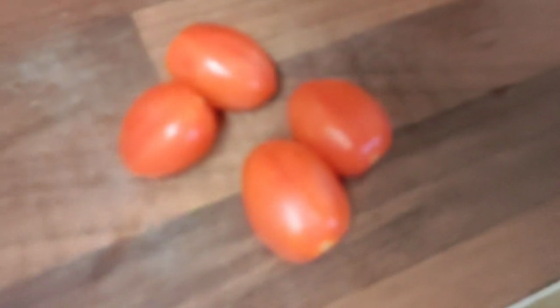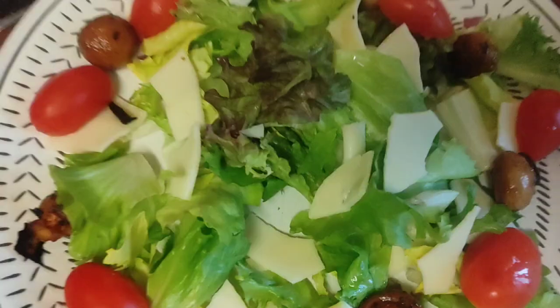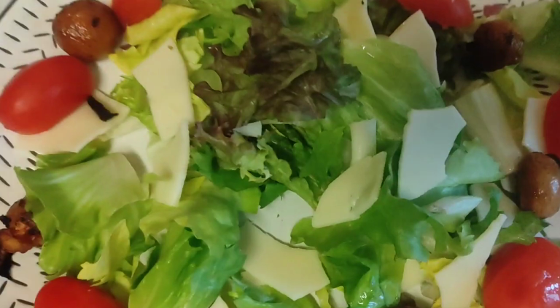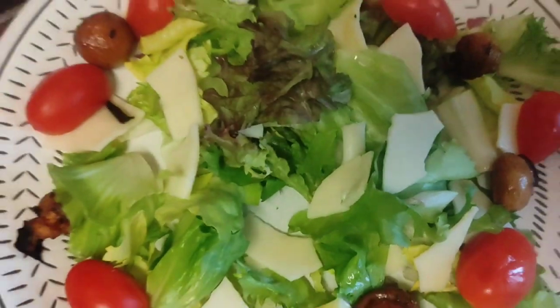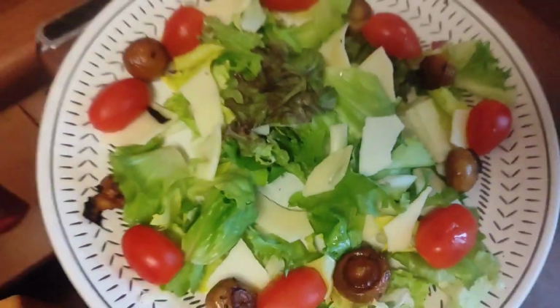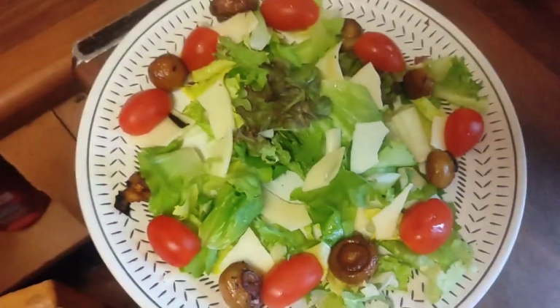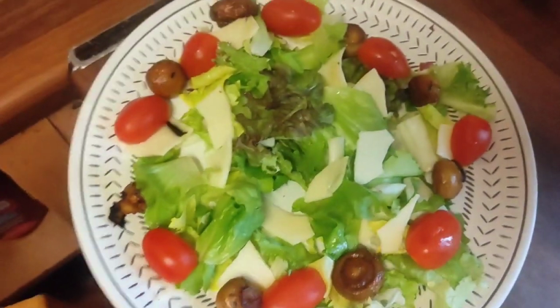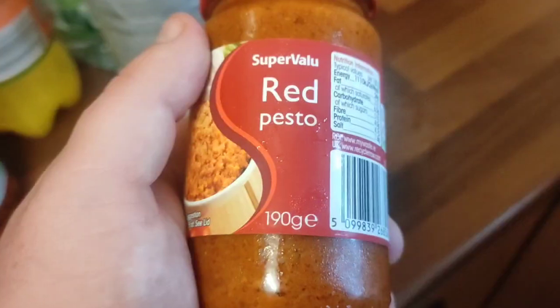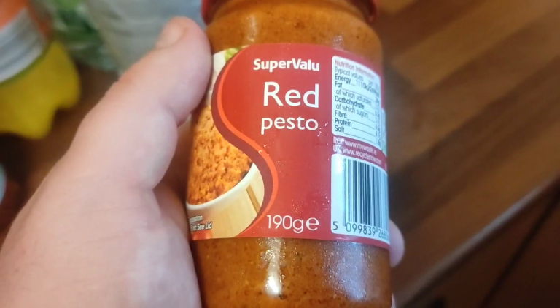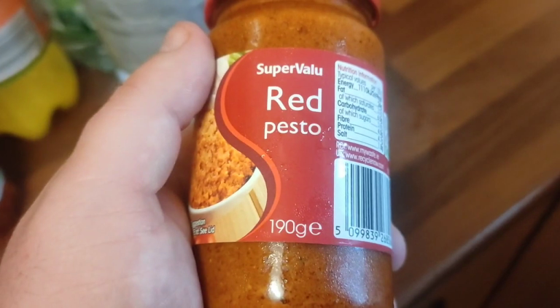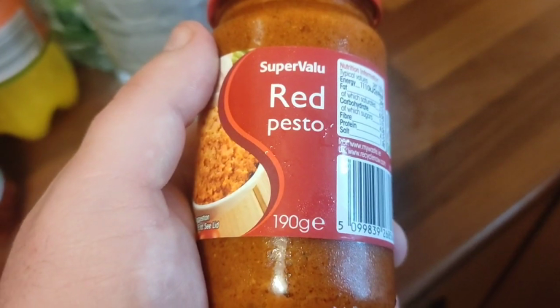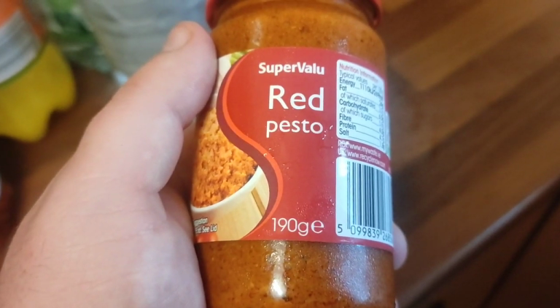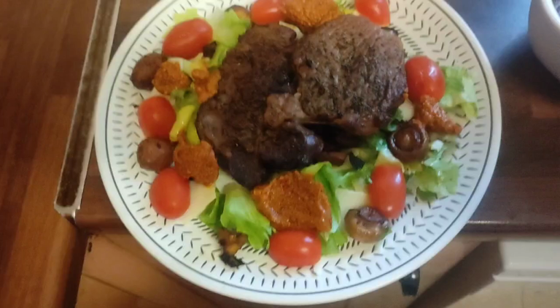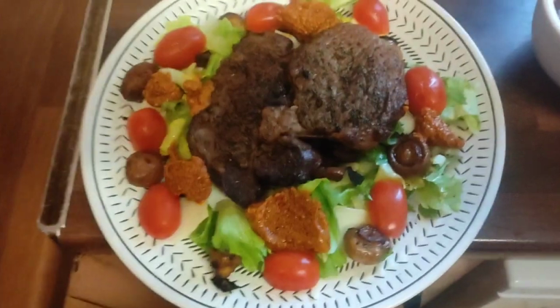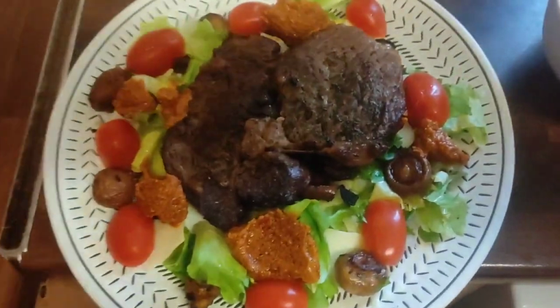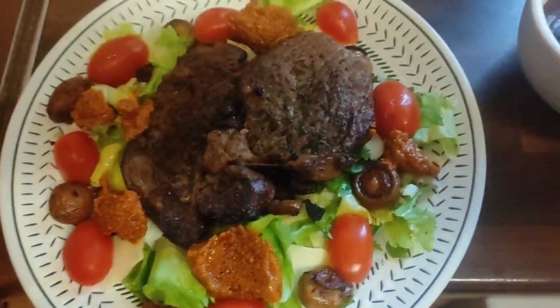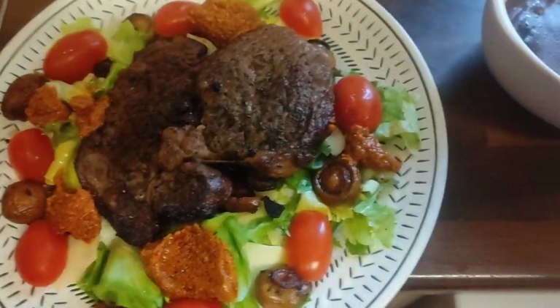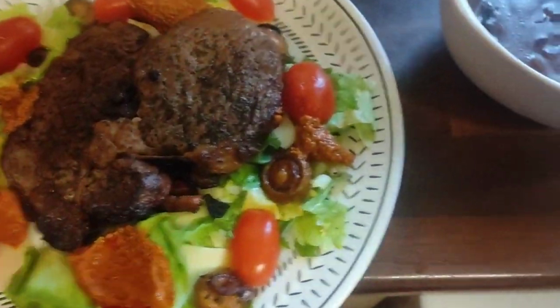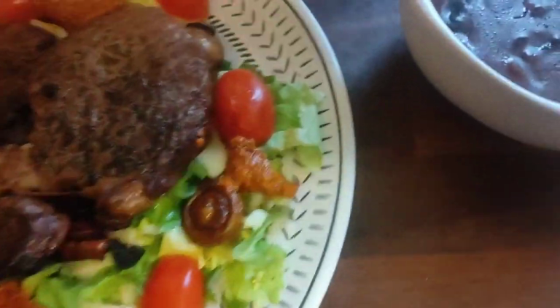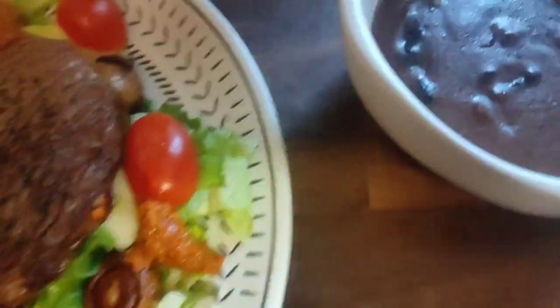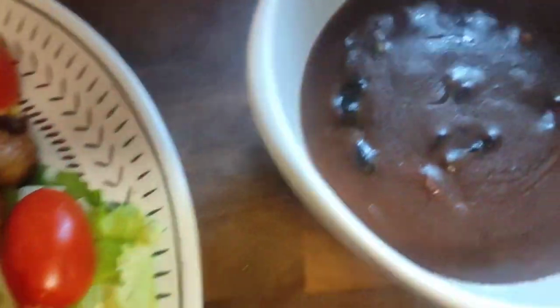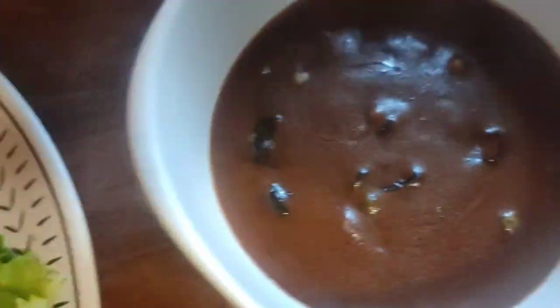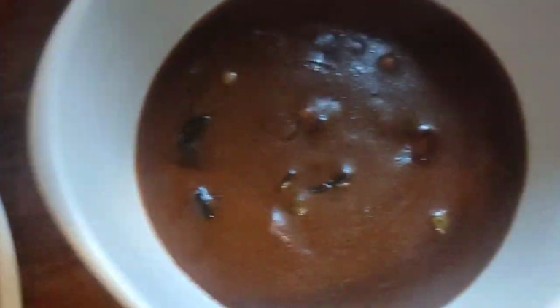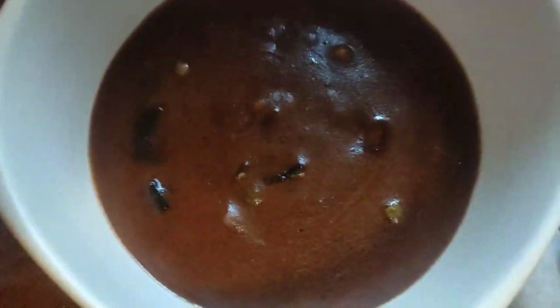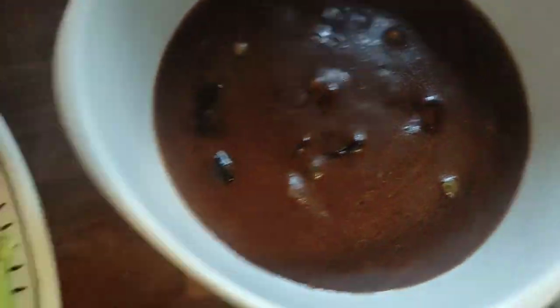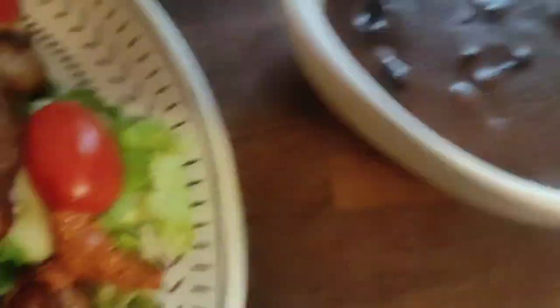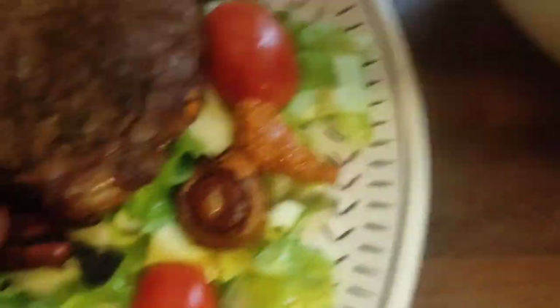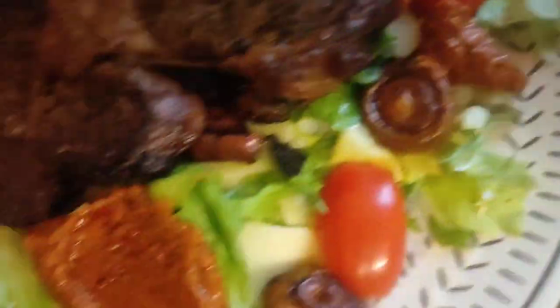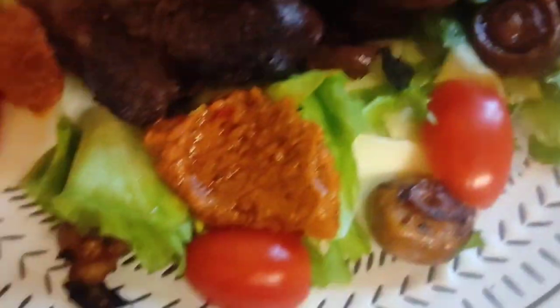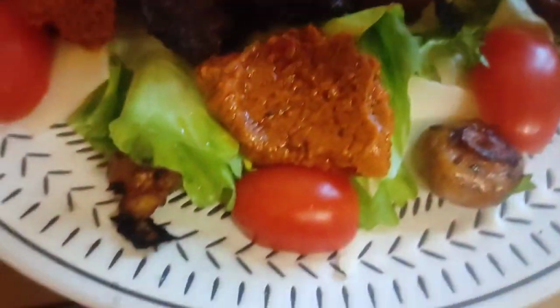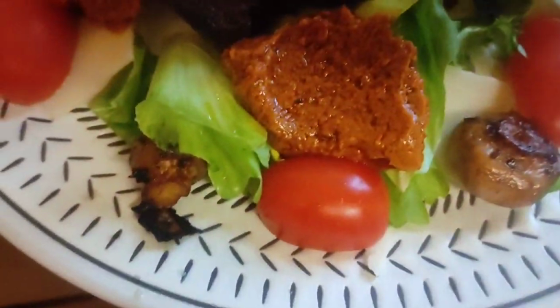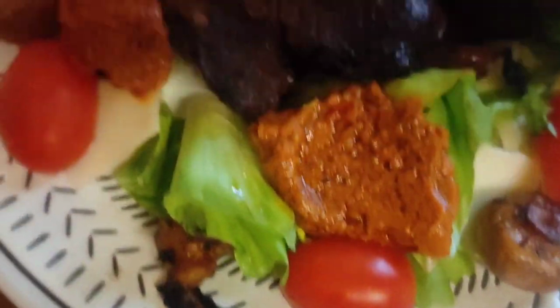Put them on your plate with your pesto and your steak, and hey voila! And there's your peppercorn sauce as well.